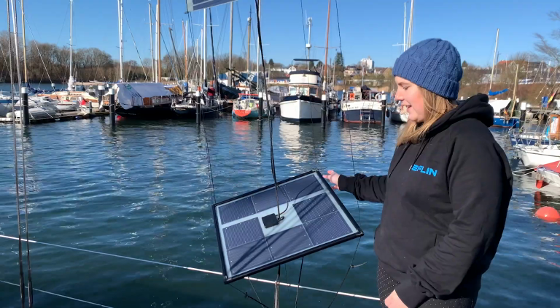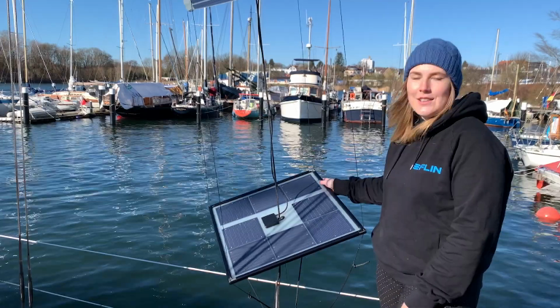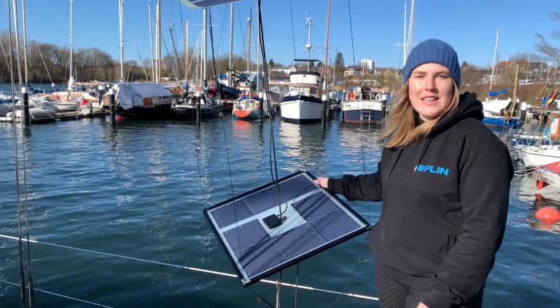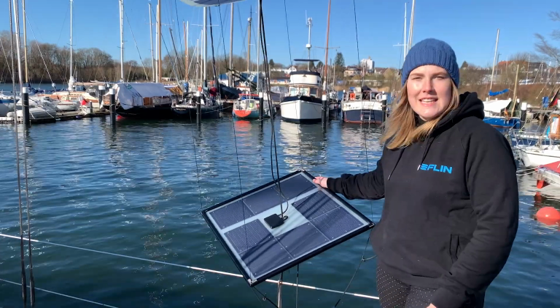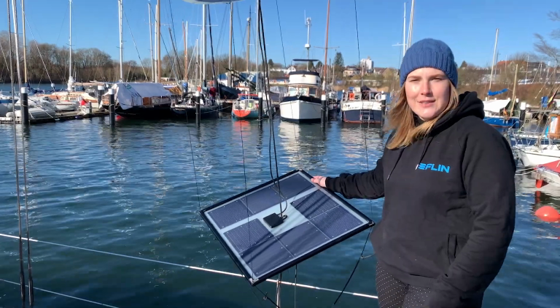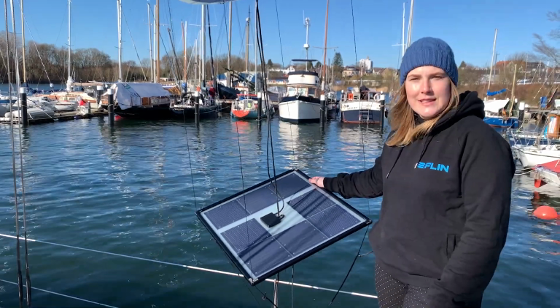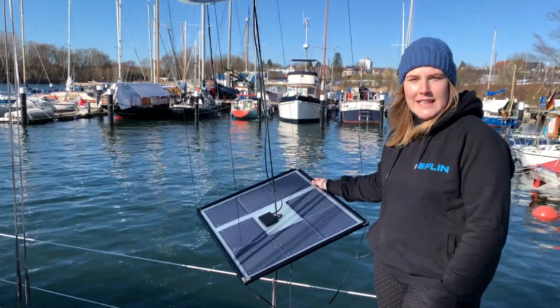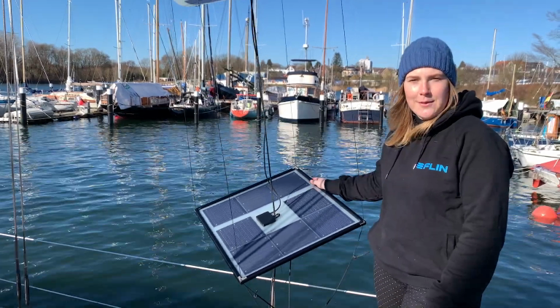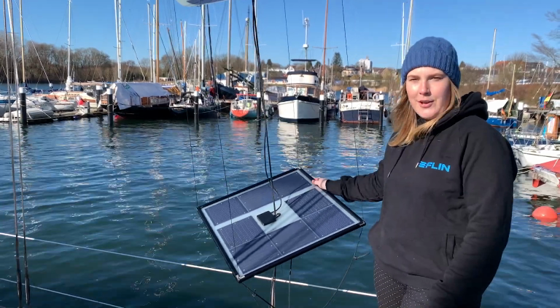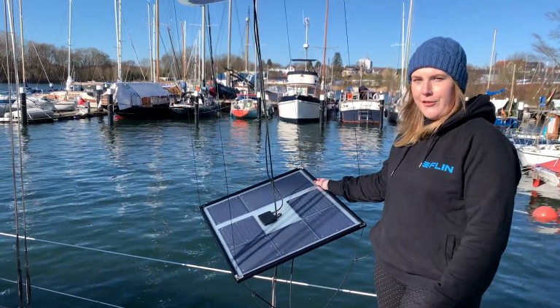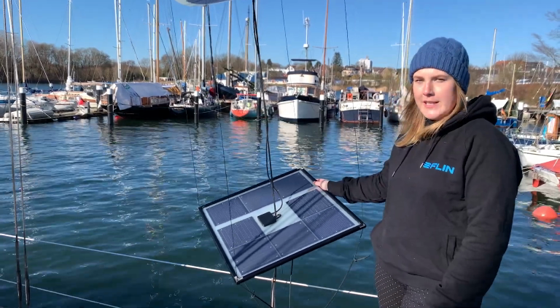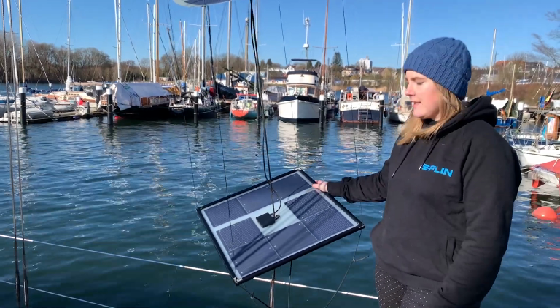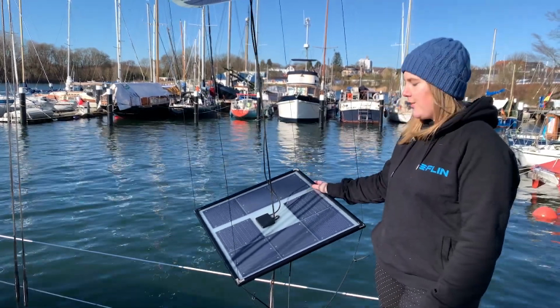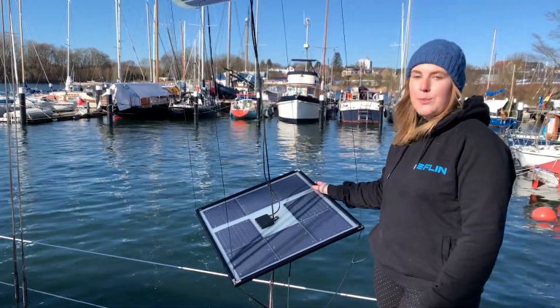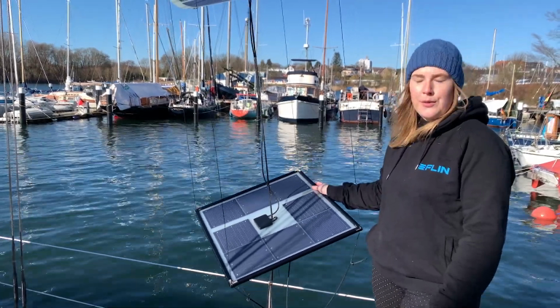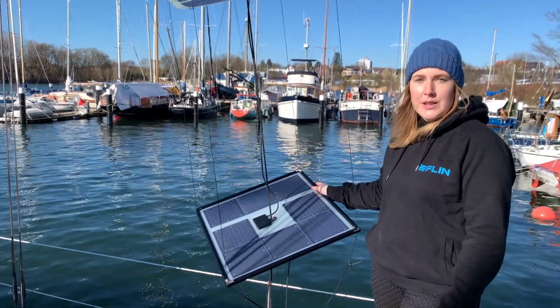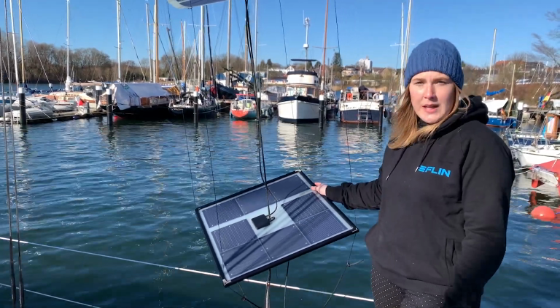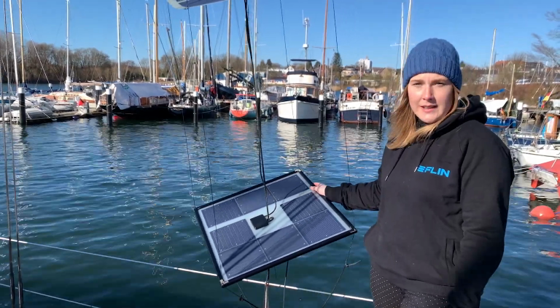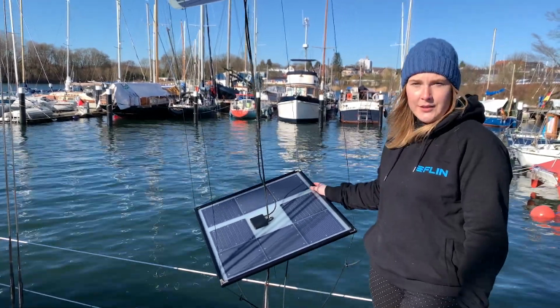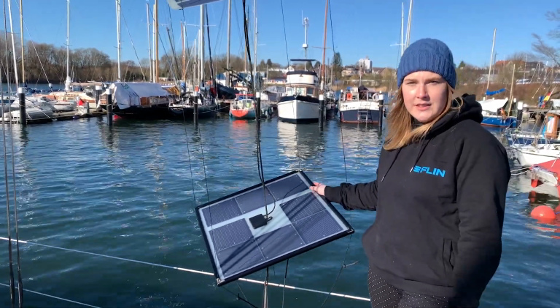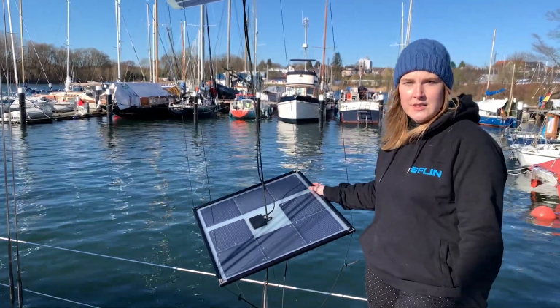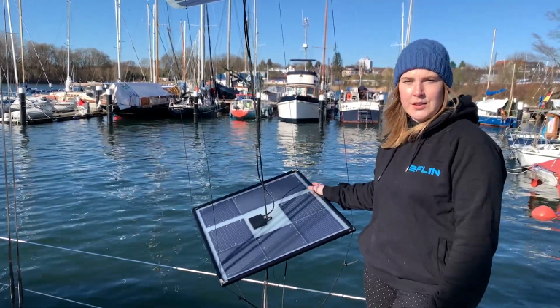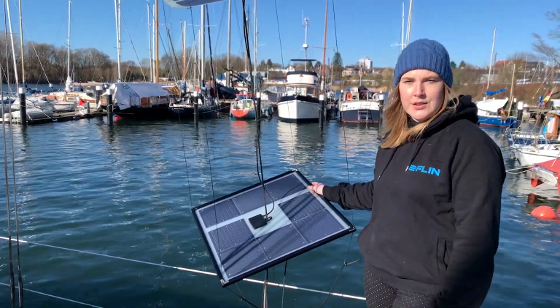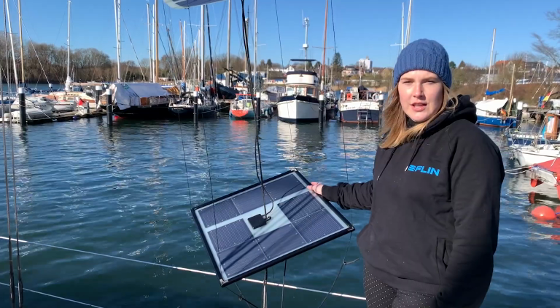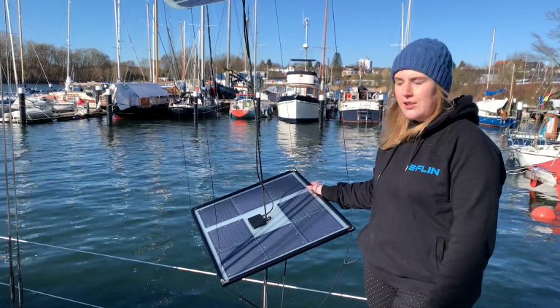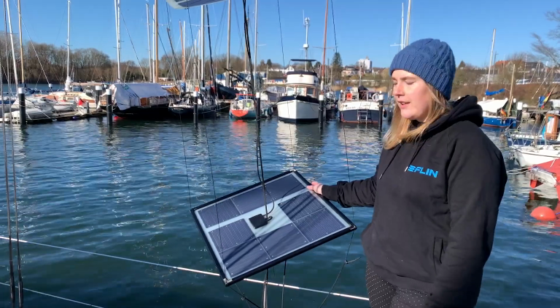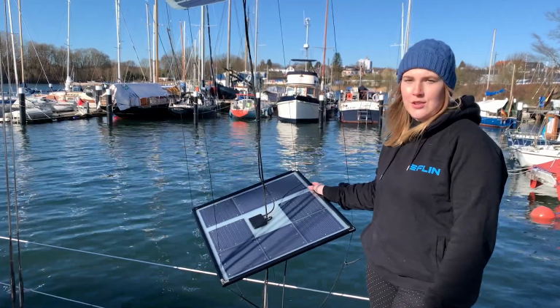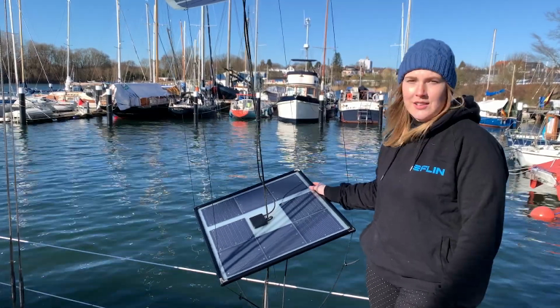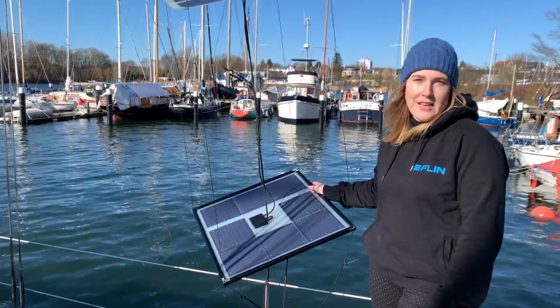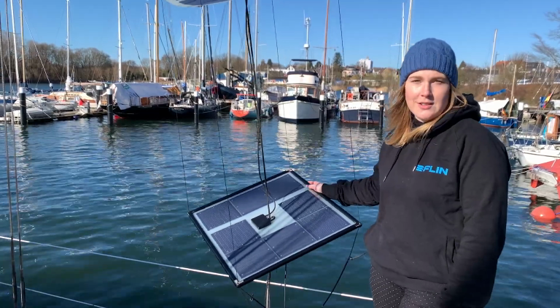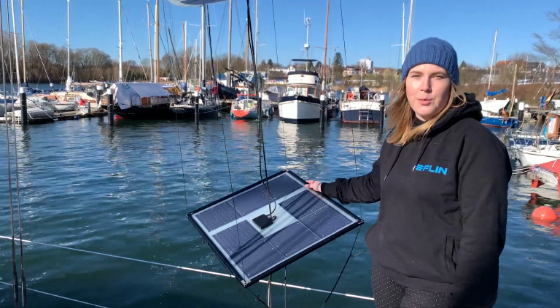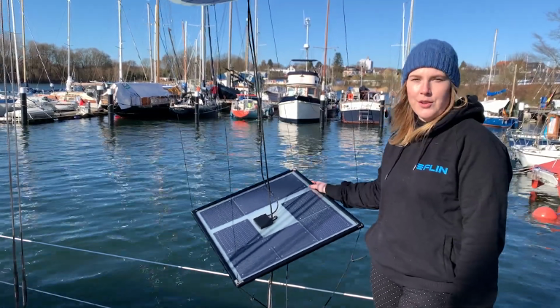You can set the Flin kite up very fast, so it's perfect while anchoring to charge your electronic devices on board.